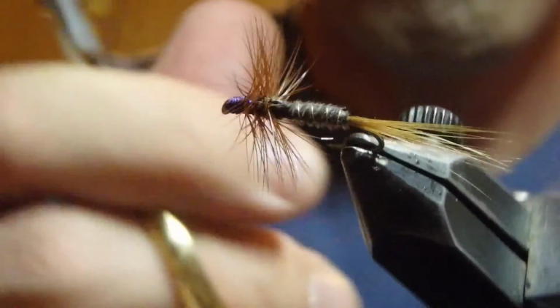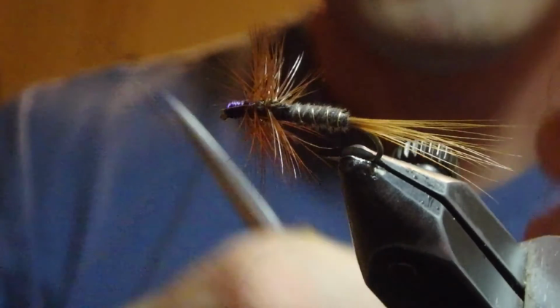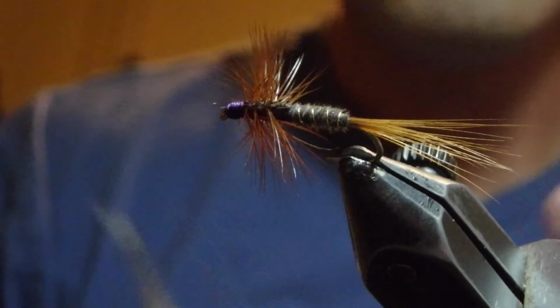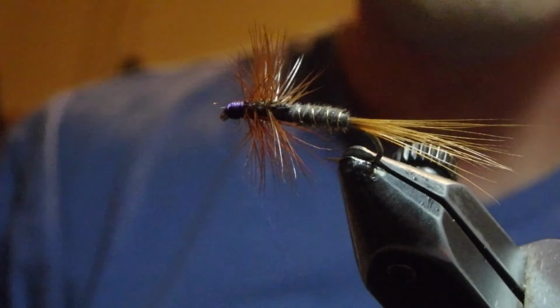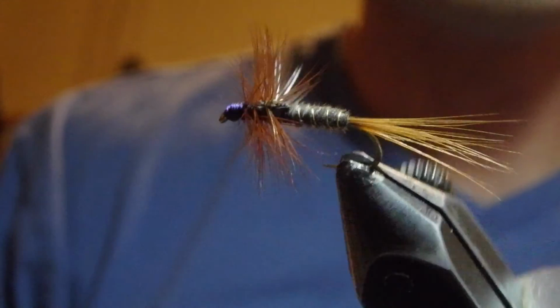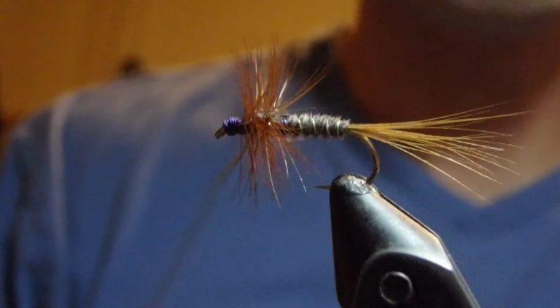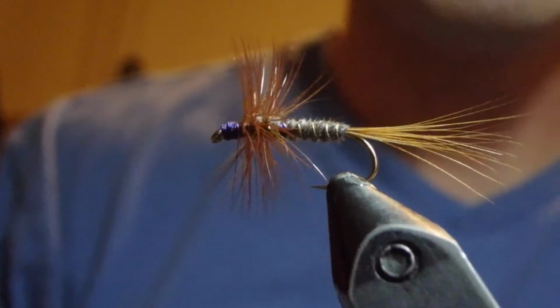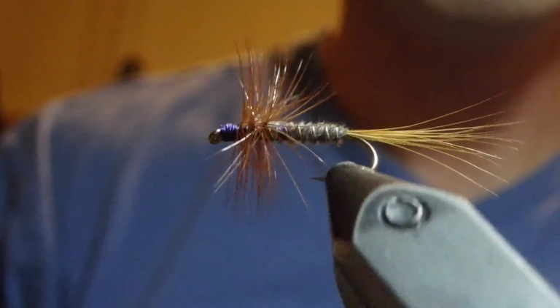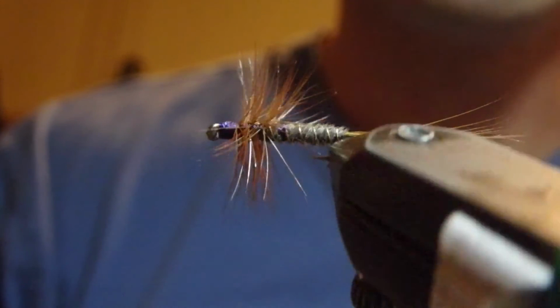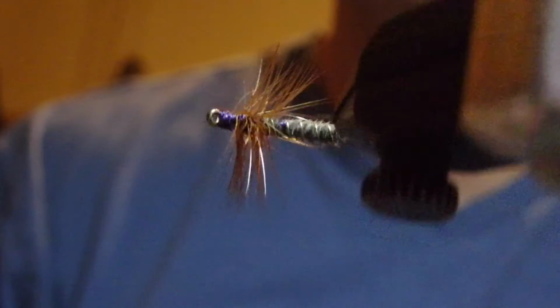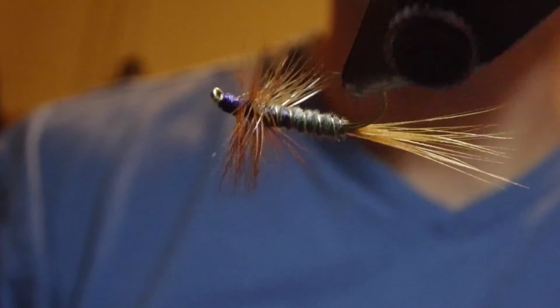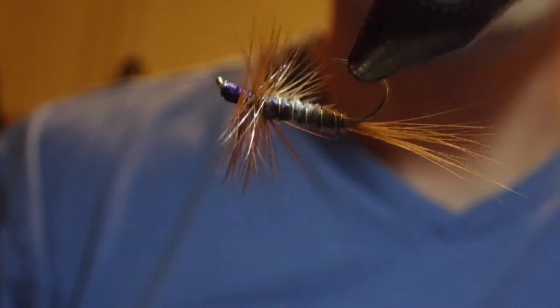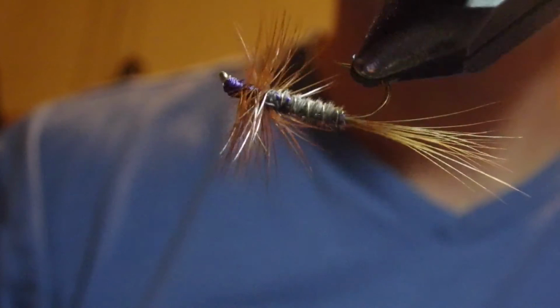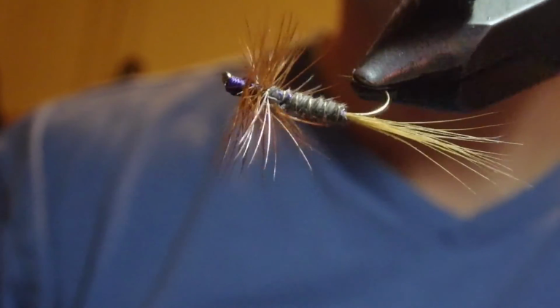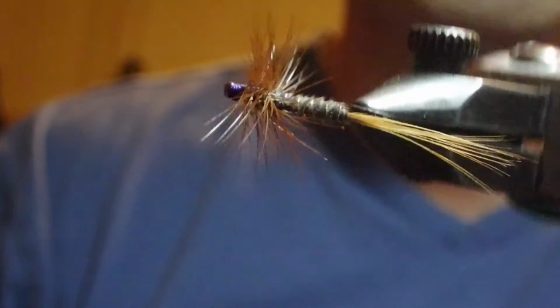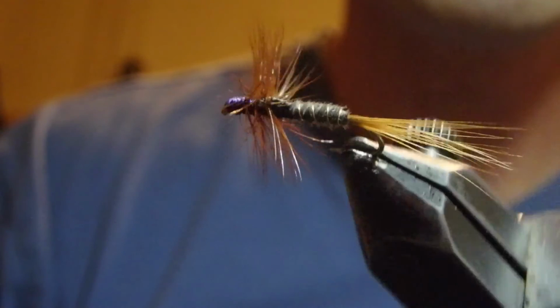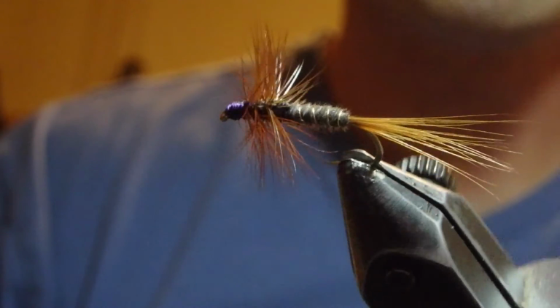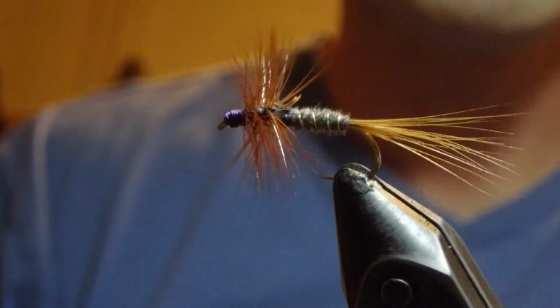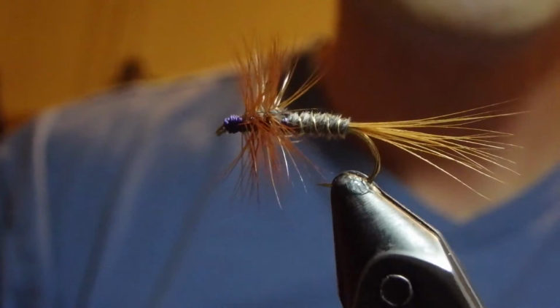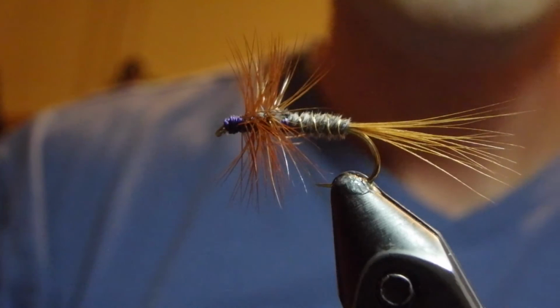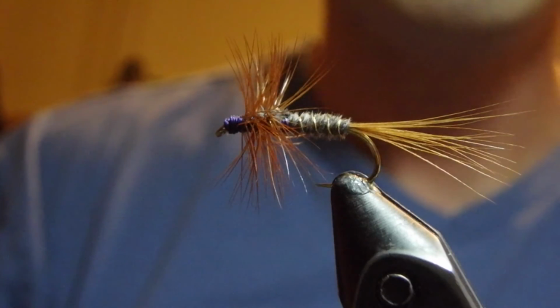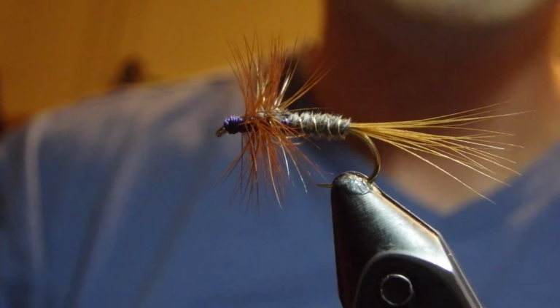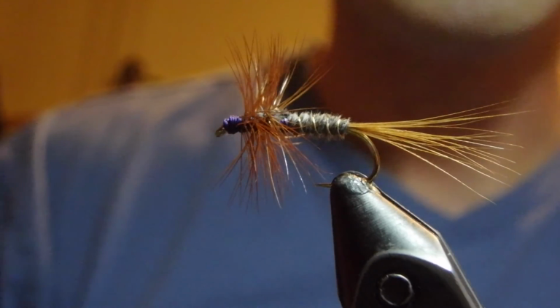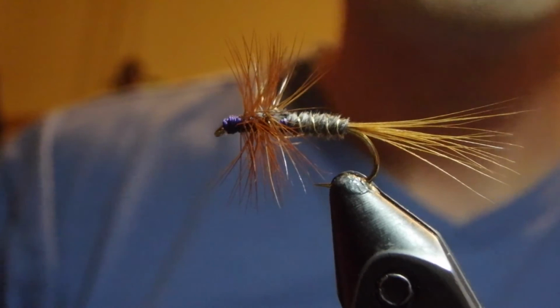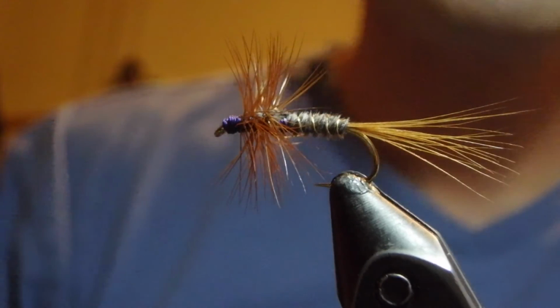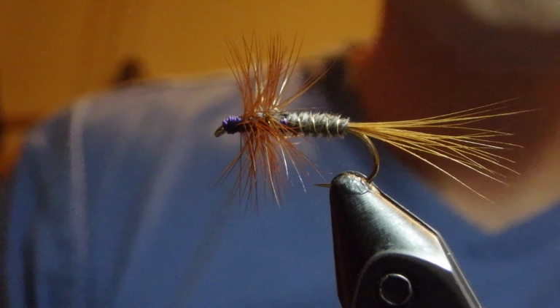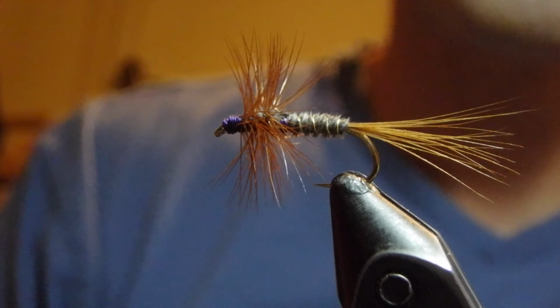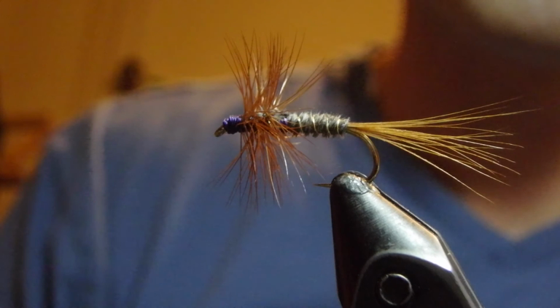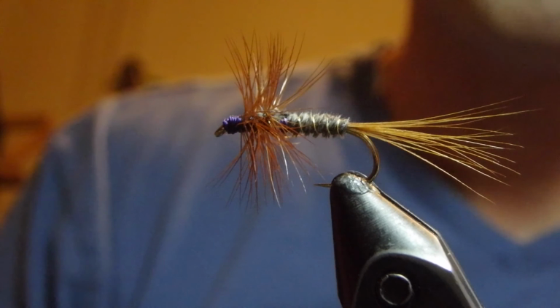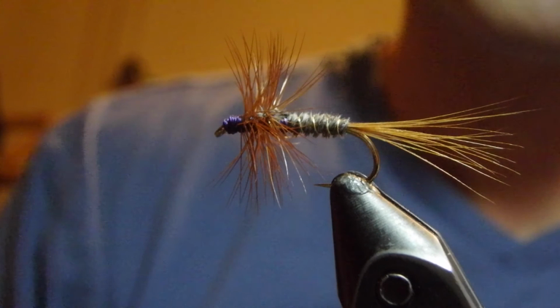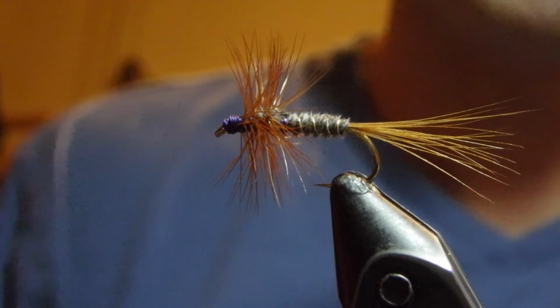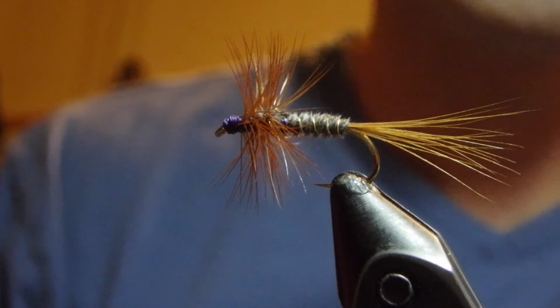Again, this is fly number two from Steve Scoose's book — Kite's Imperial. Happy tying!